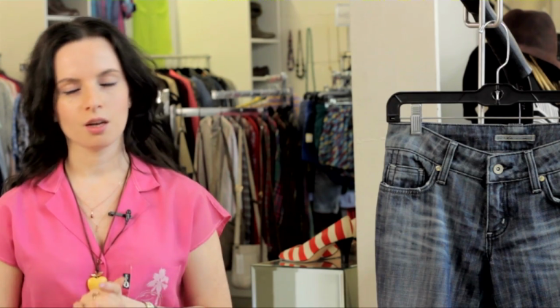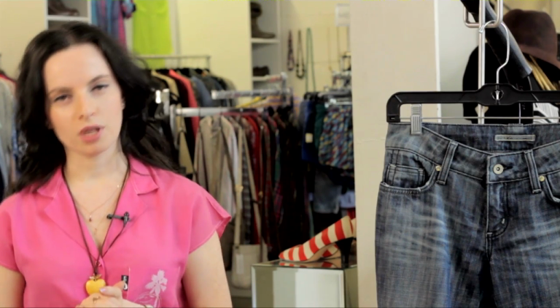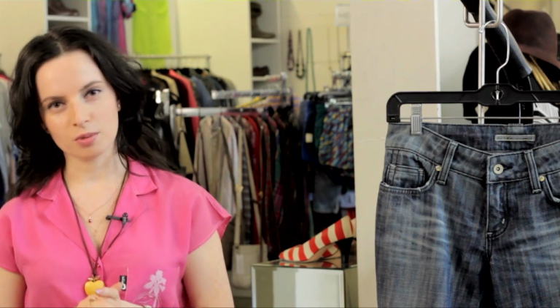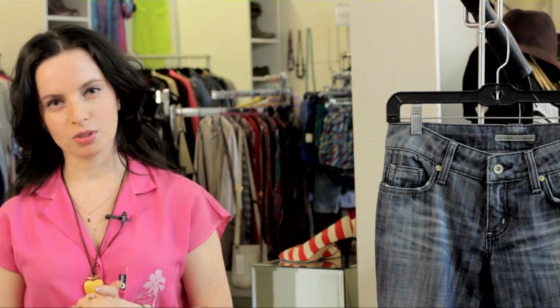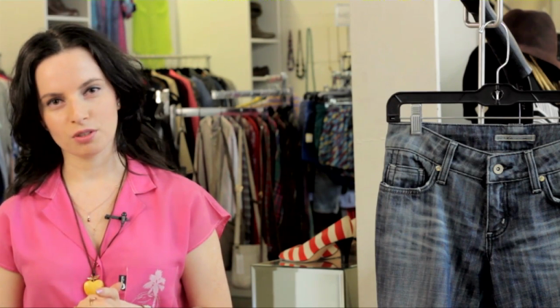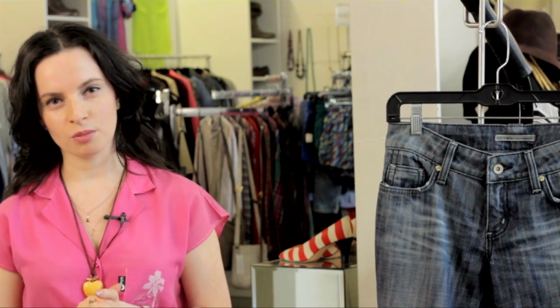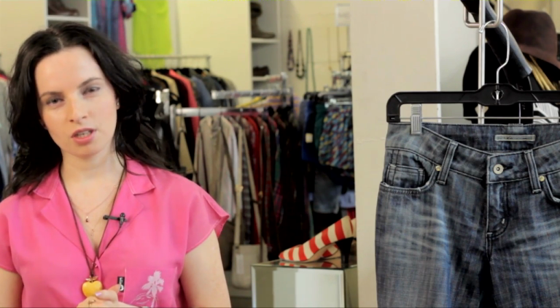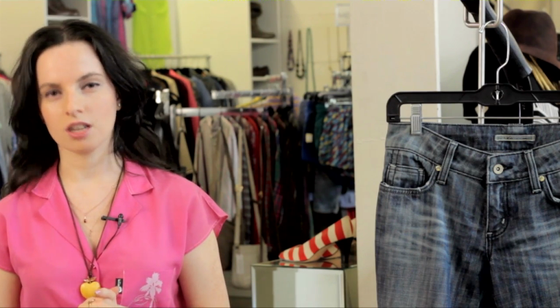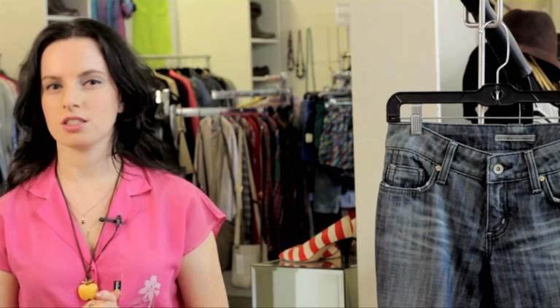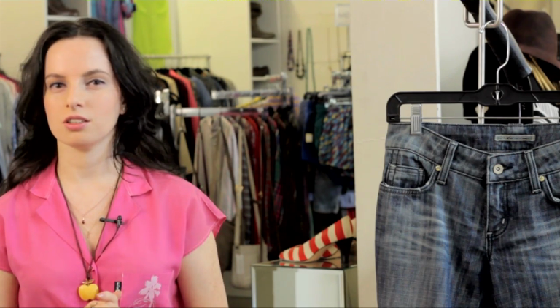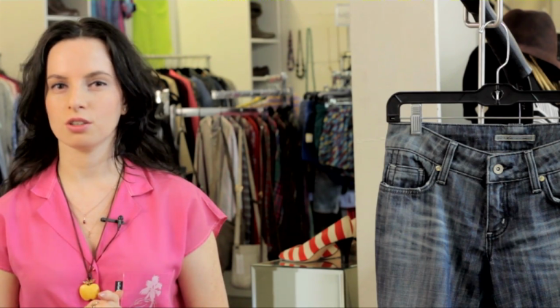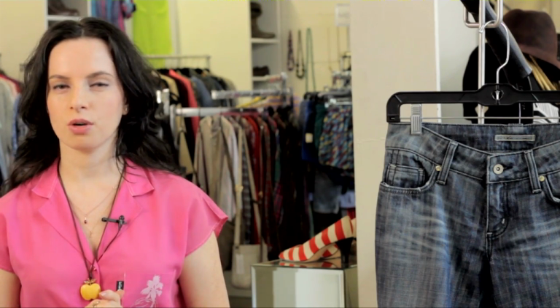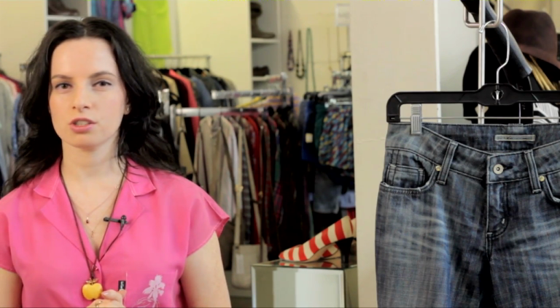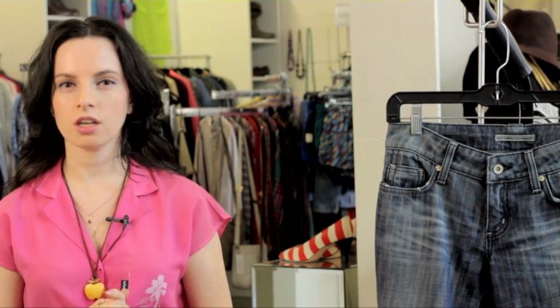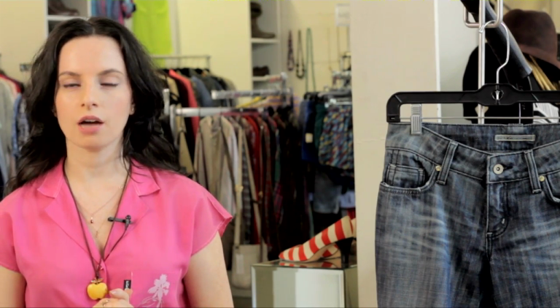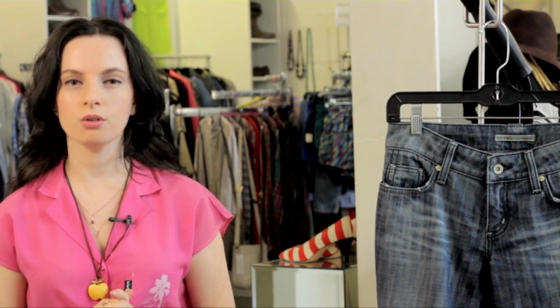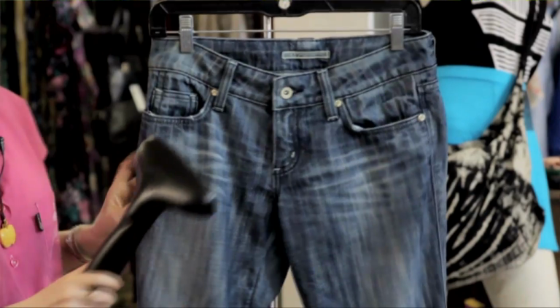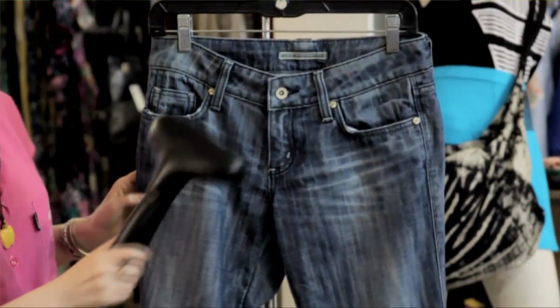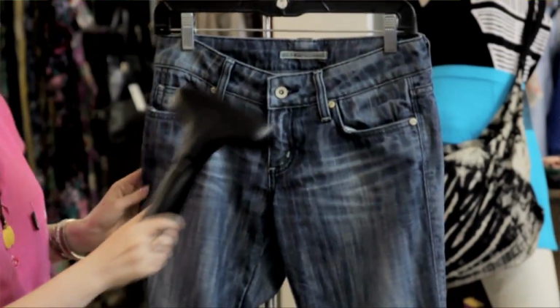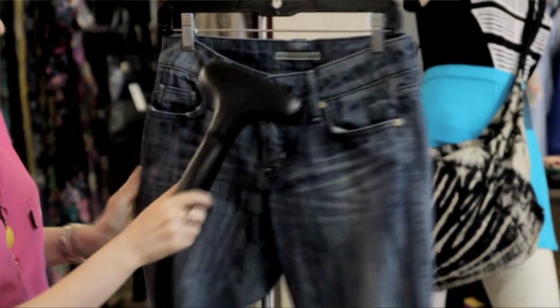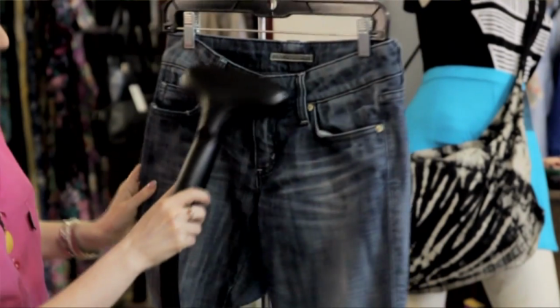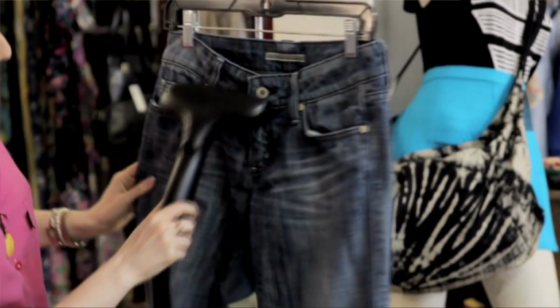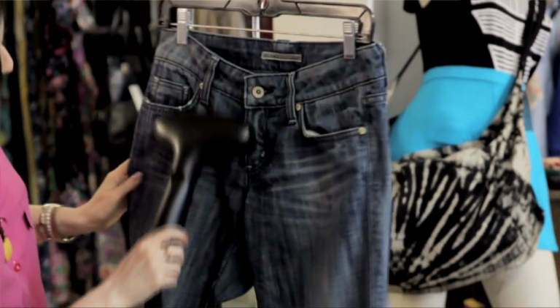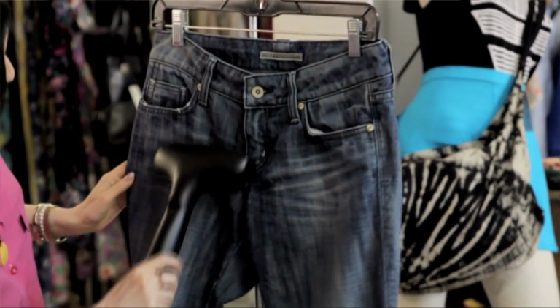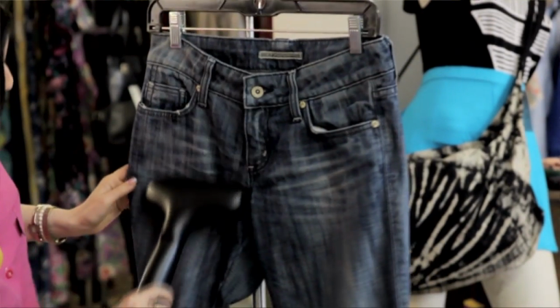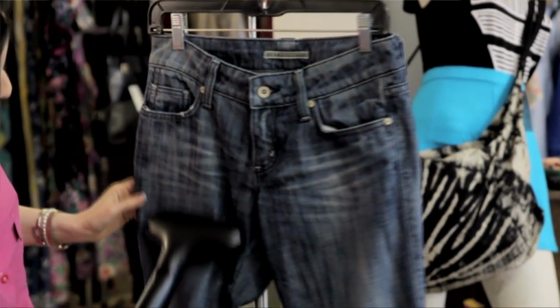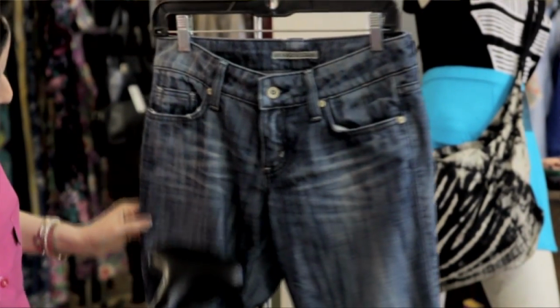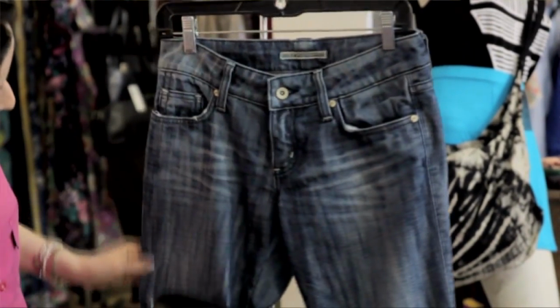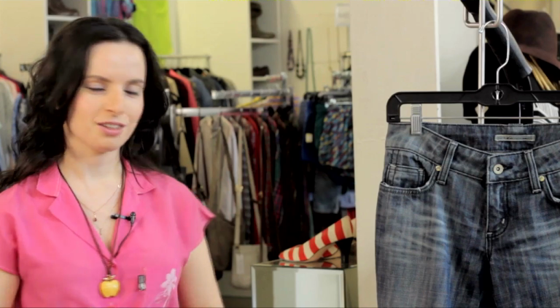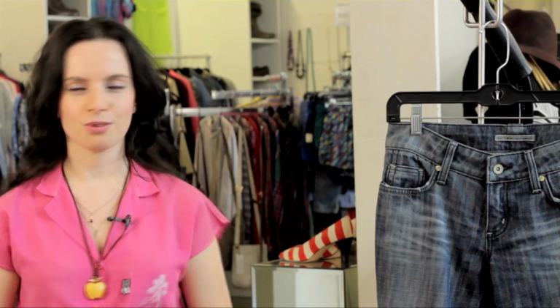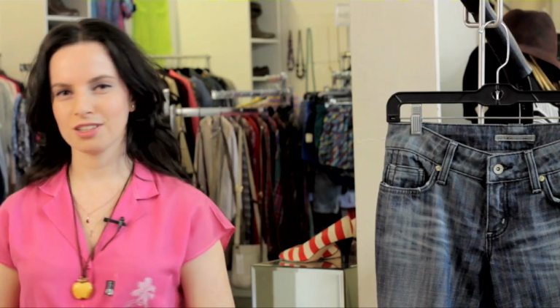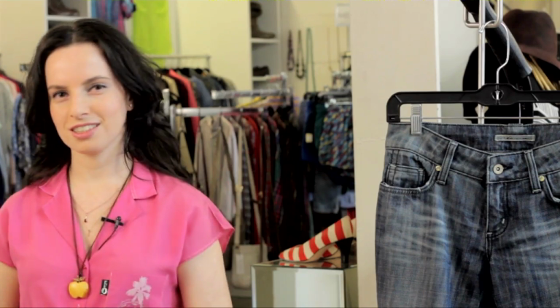My name is Polina Roitman and I just answered the question: how do you soften new denim clothes? Thank you for watching.